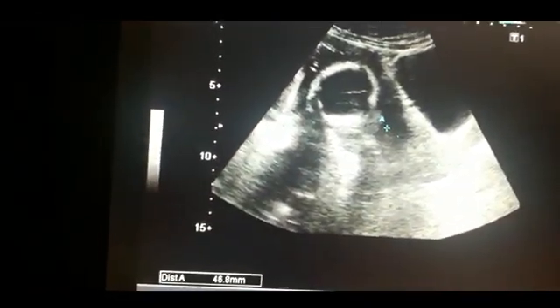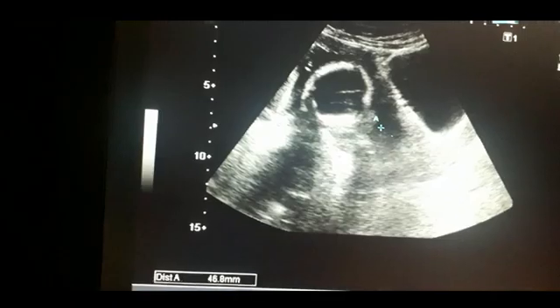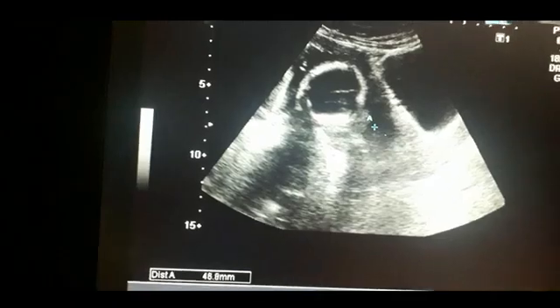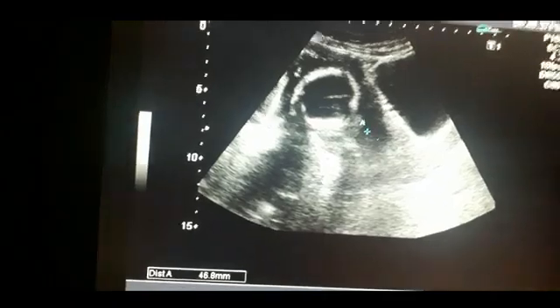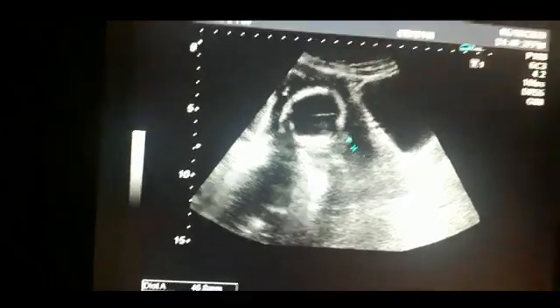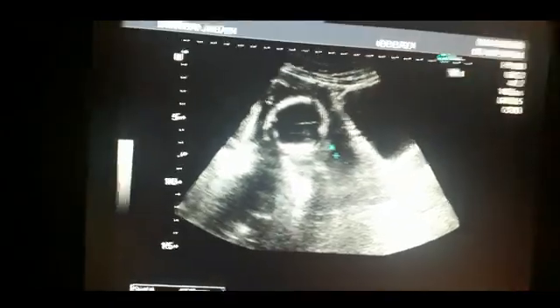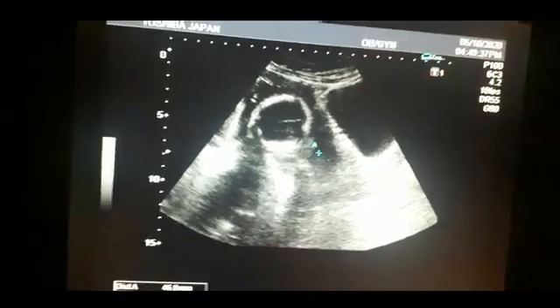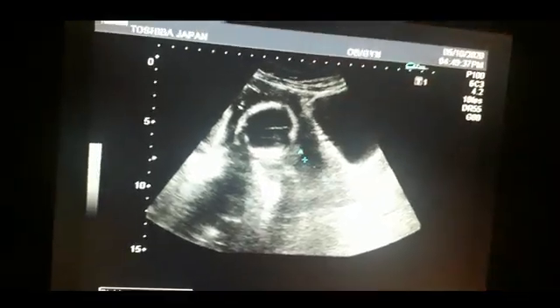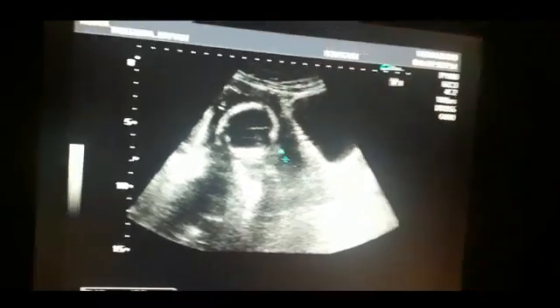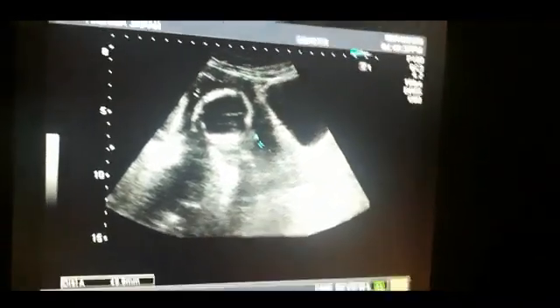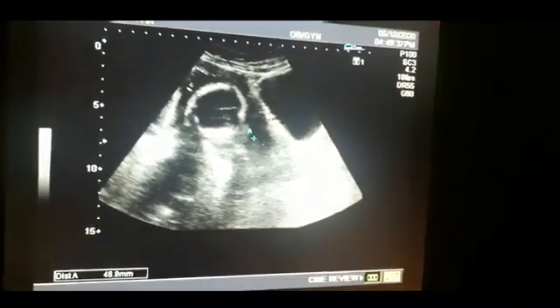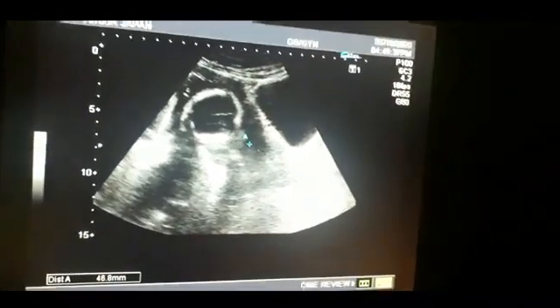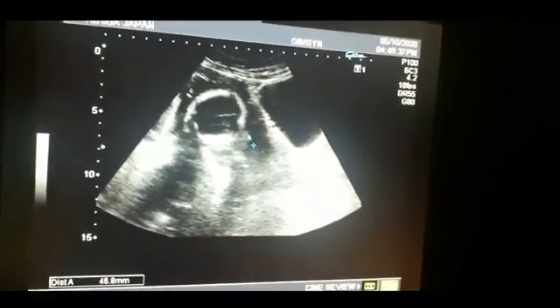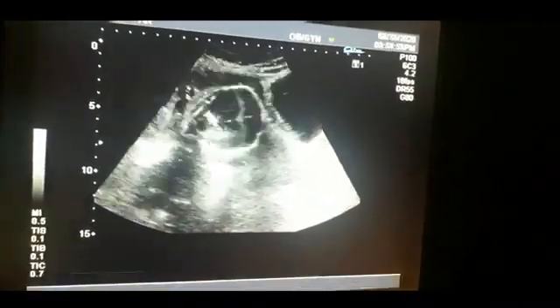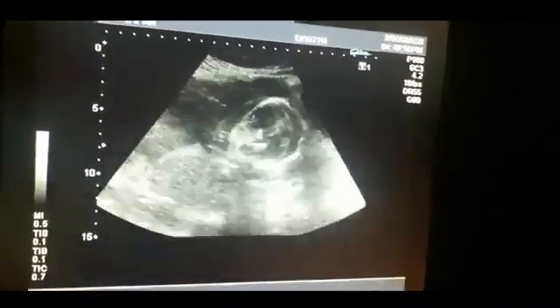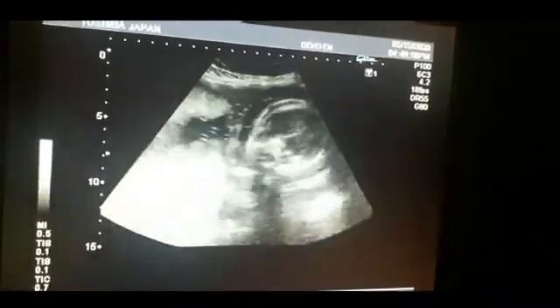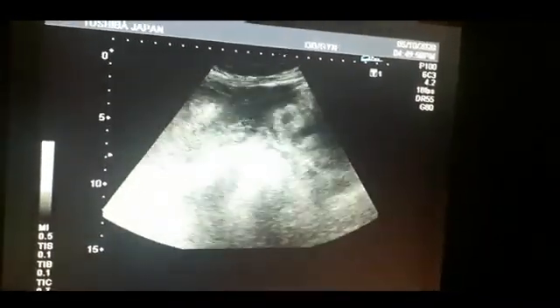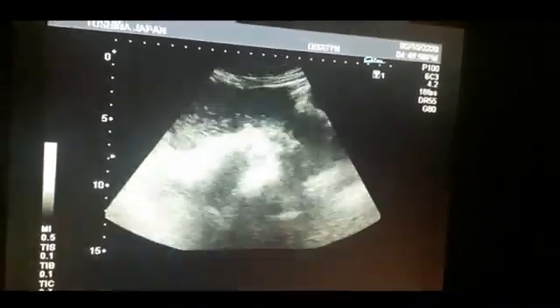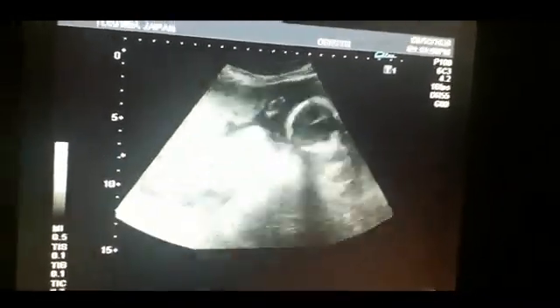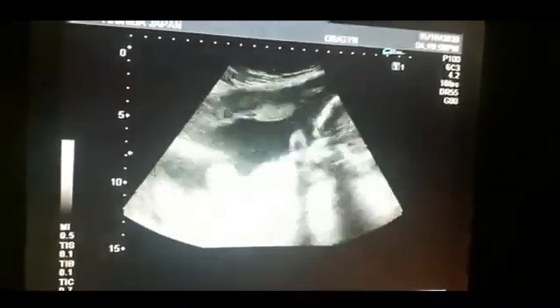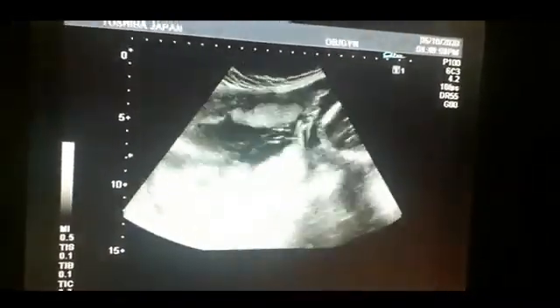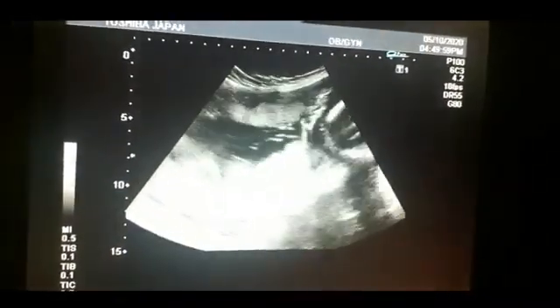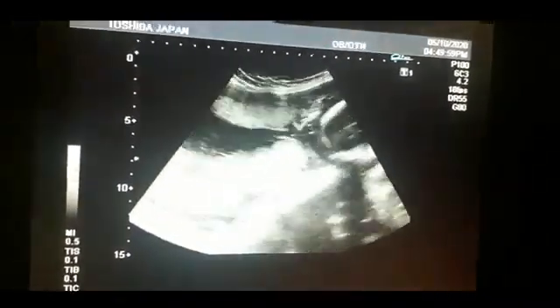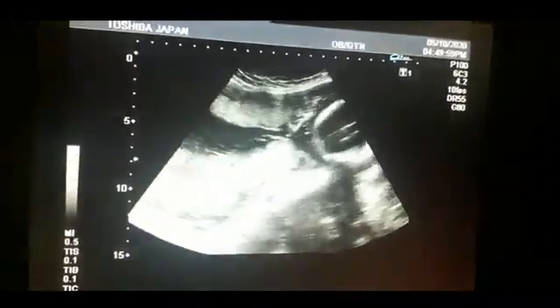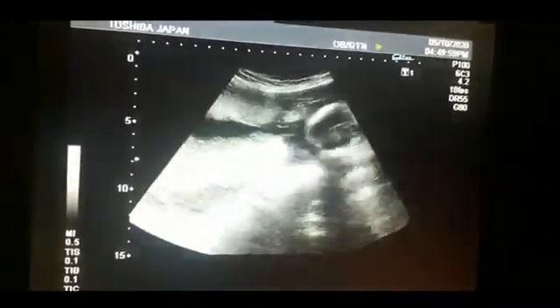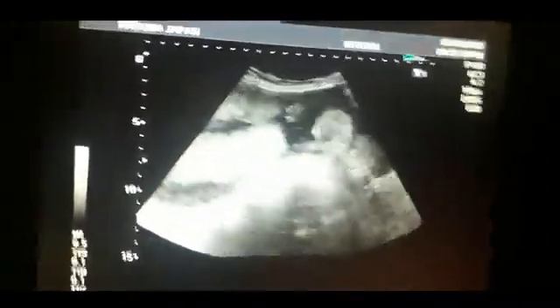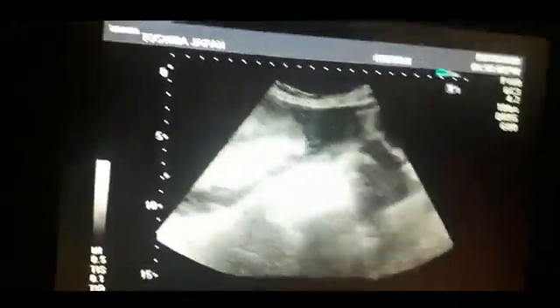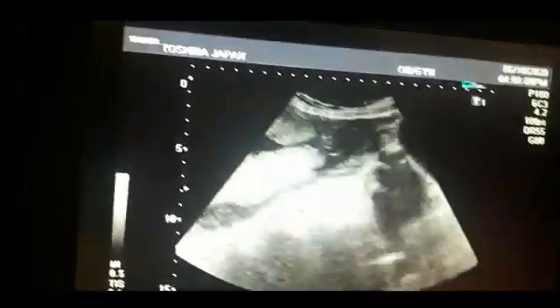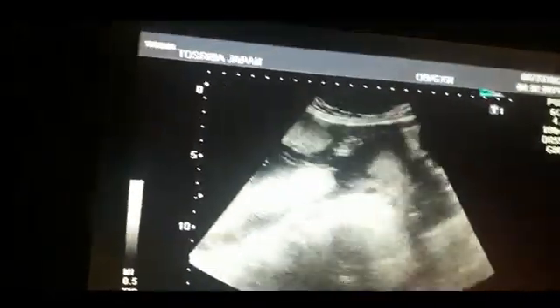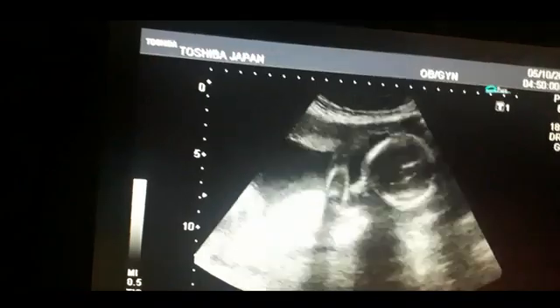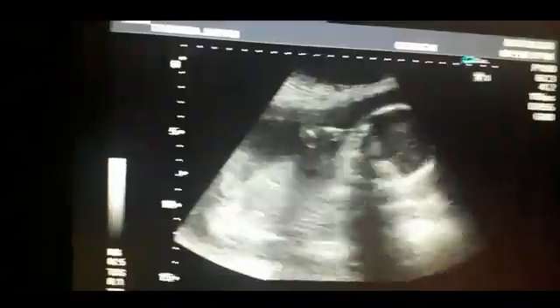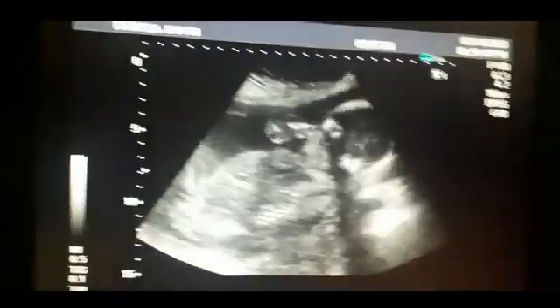Look at the bladder in front. Thanks for watching this video.